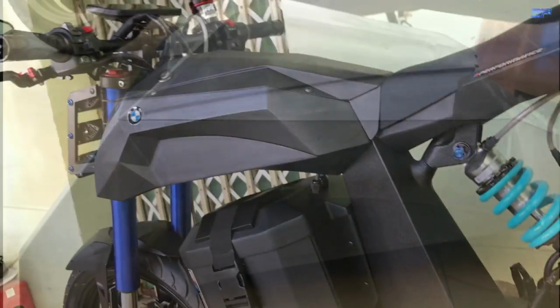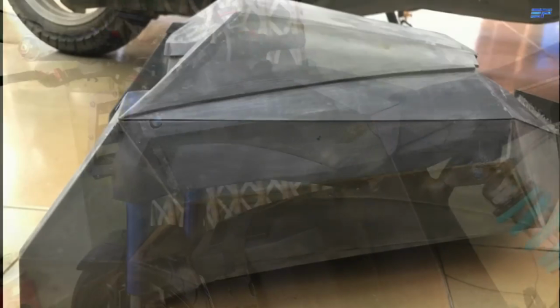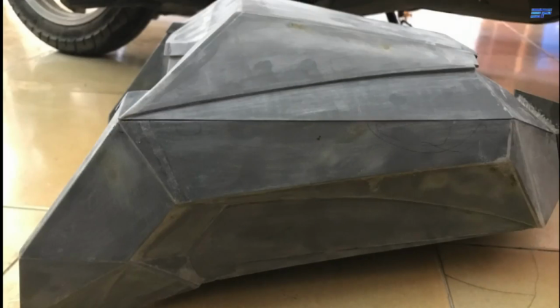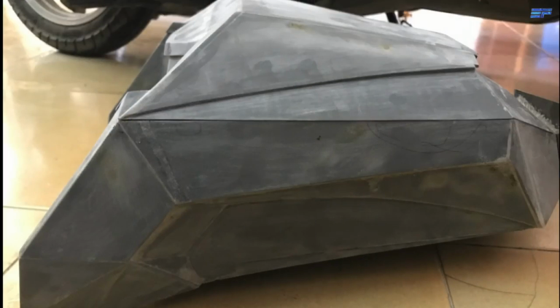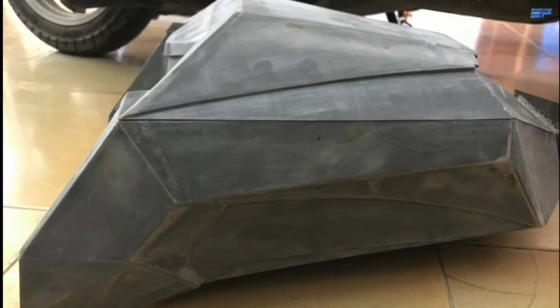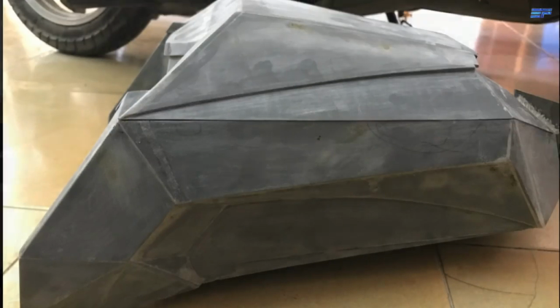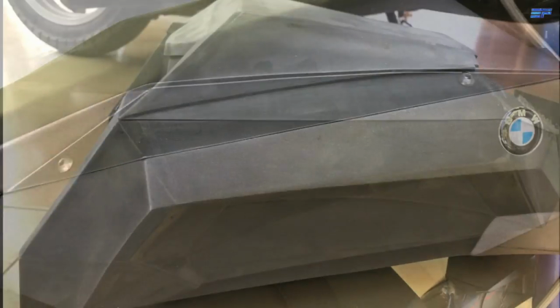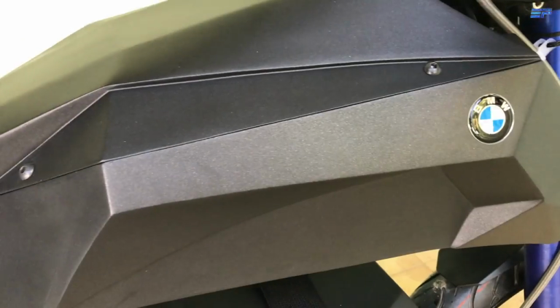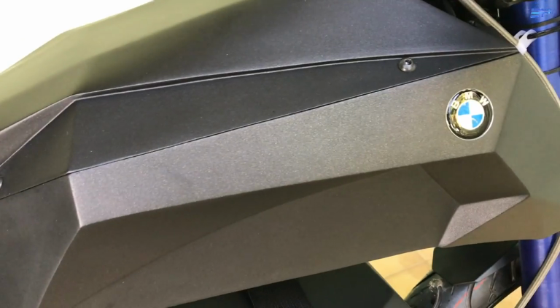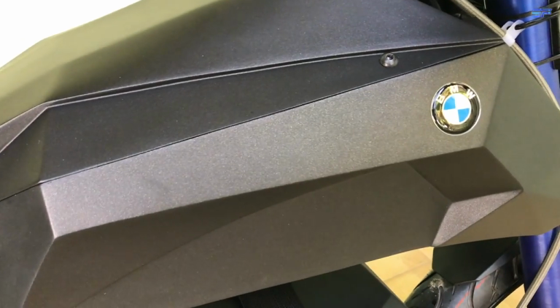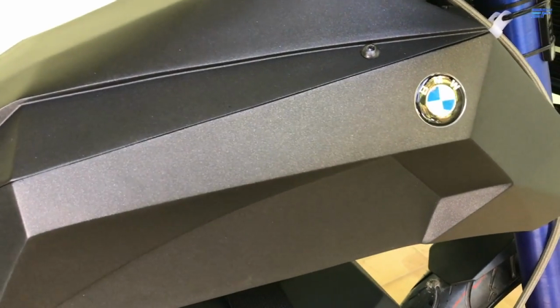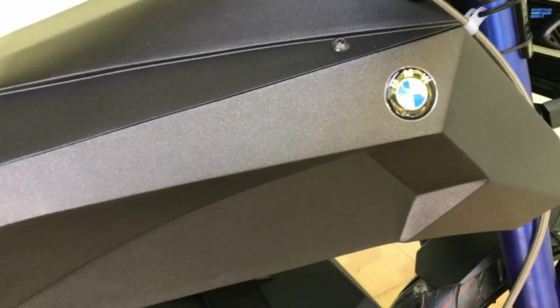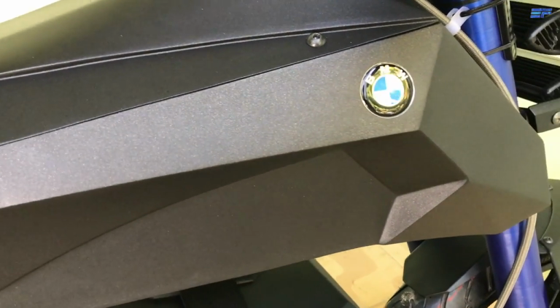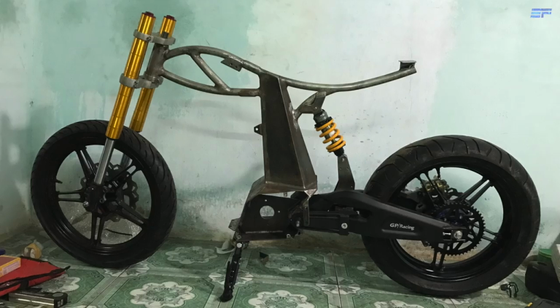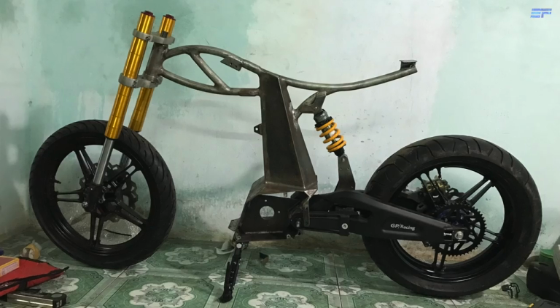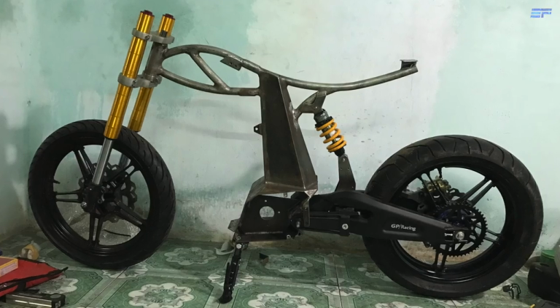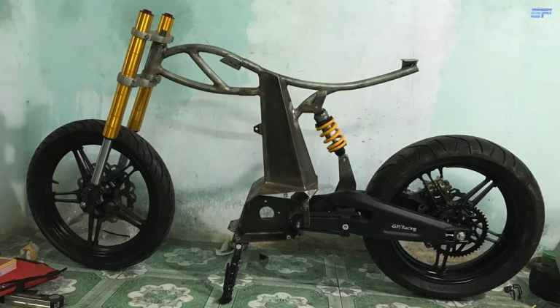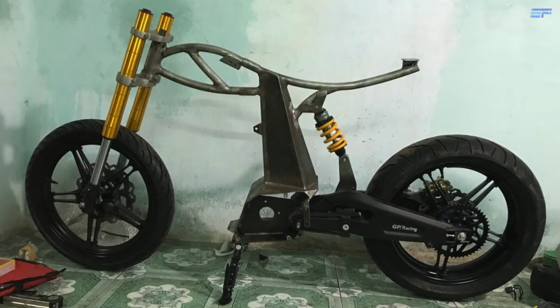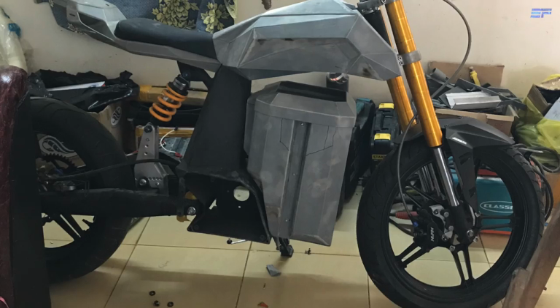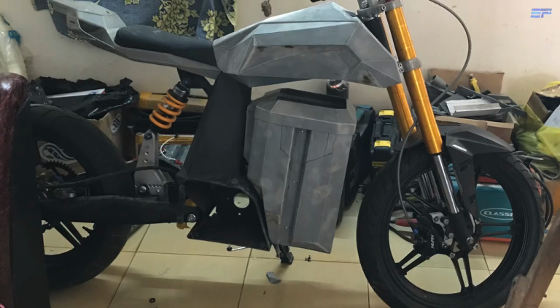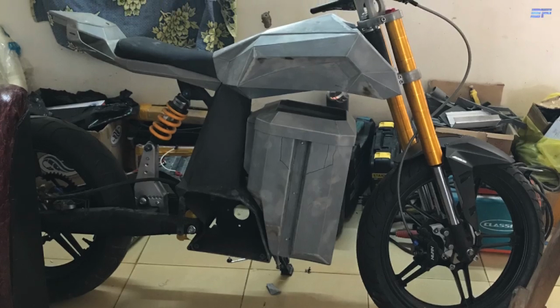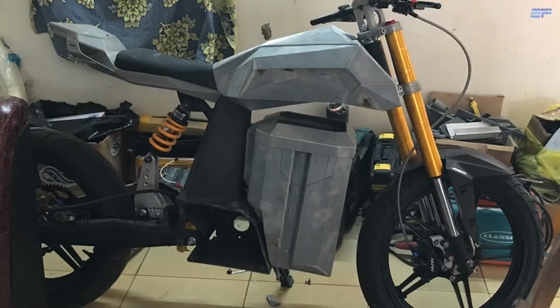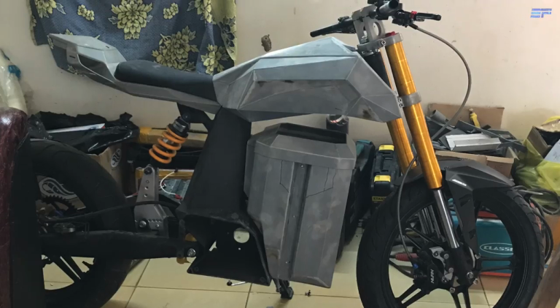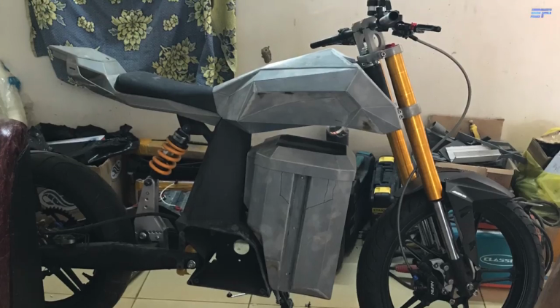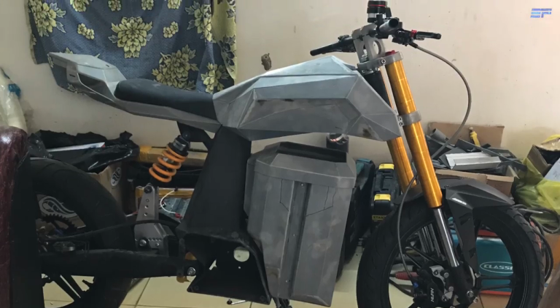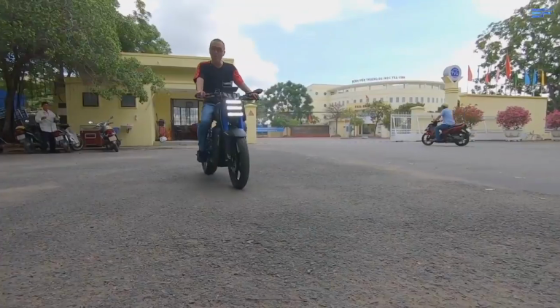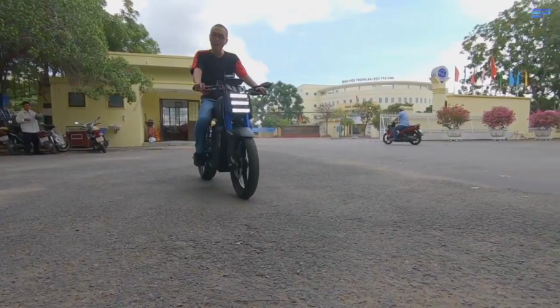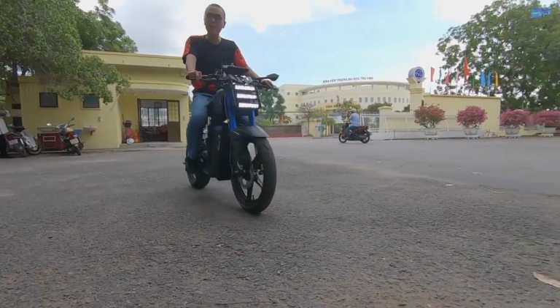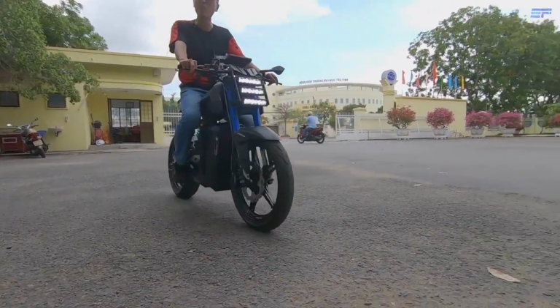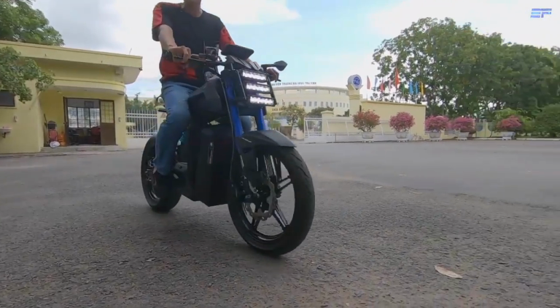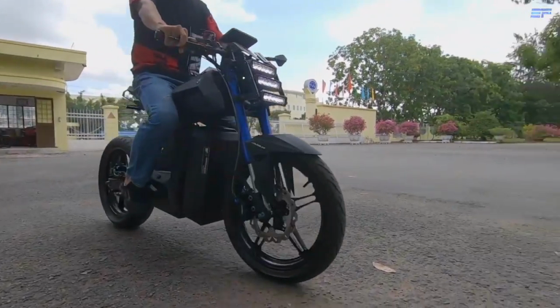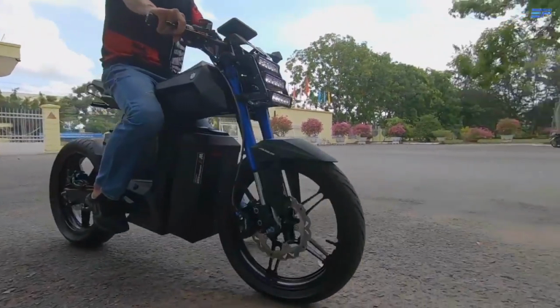Here's an incredible project from a young man in Vietnam who turned his electric dreams into reality and built a stunning and functional electric motorcycle from scratch.